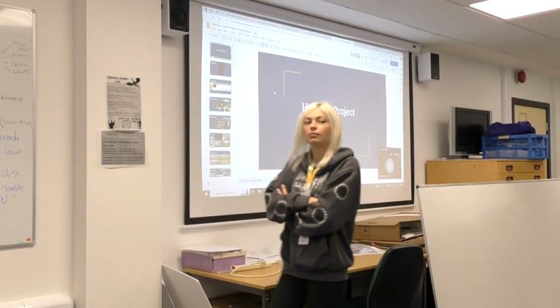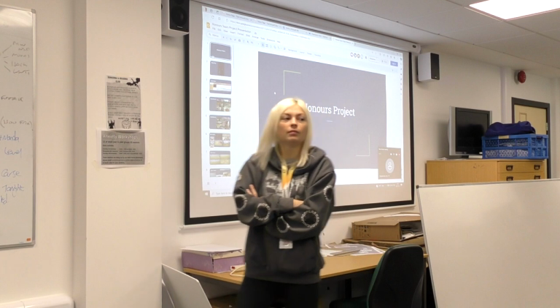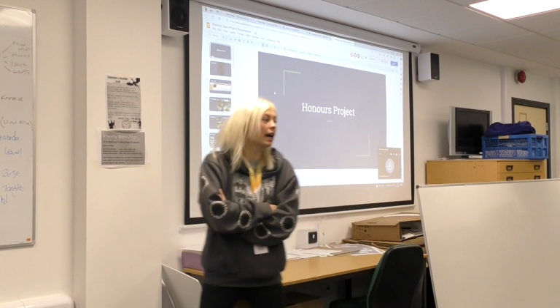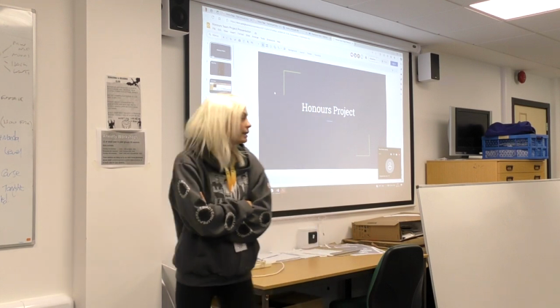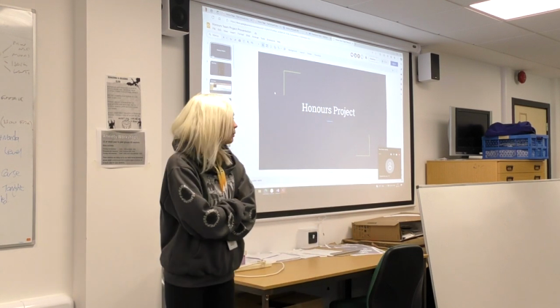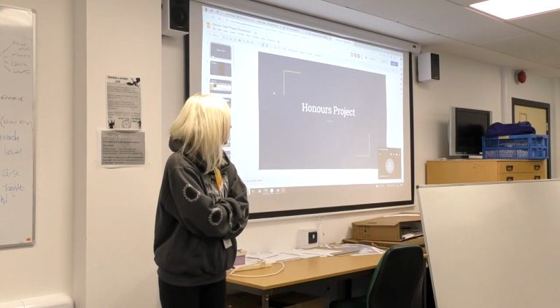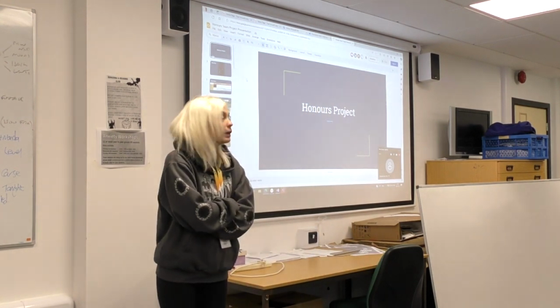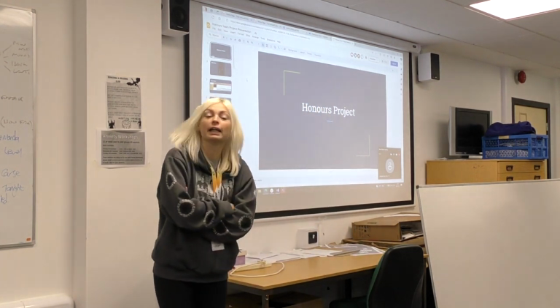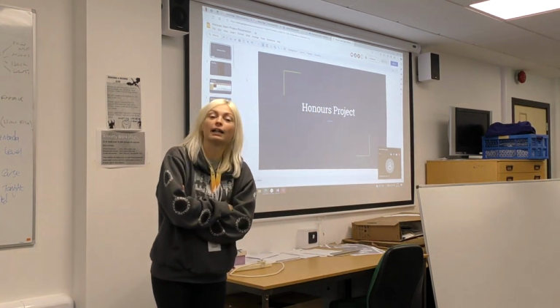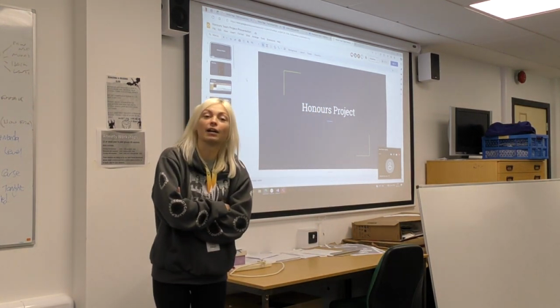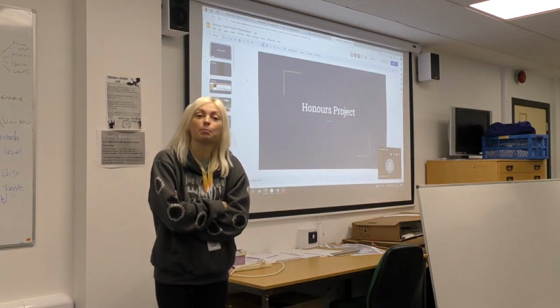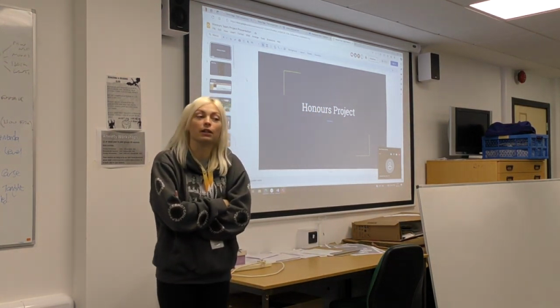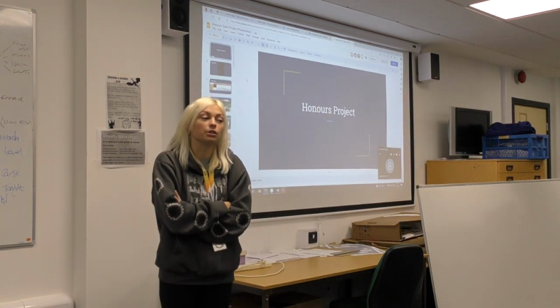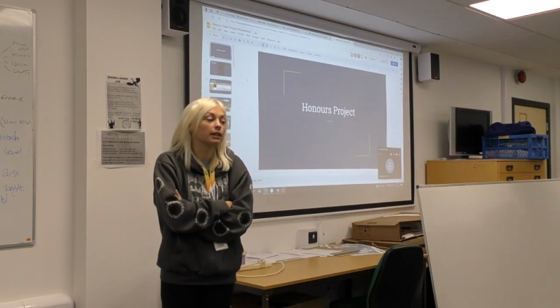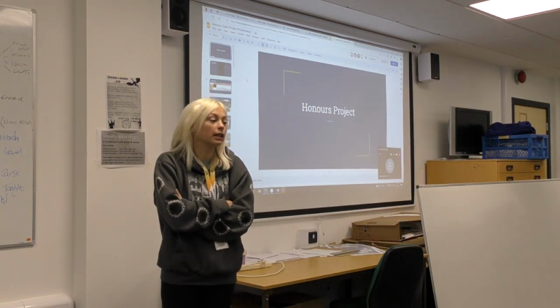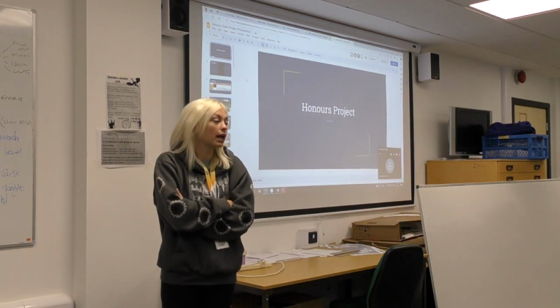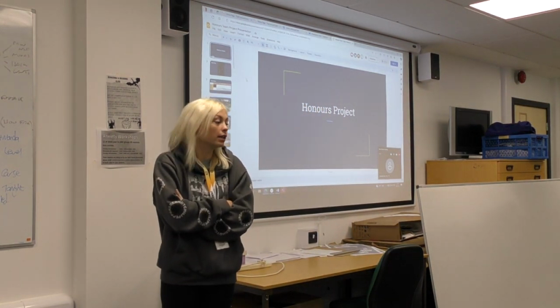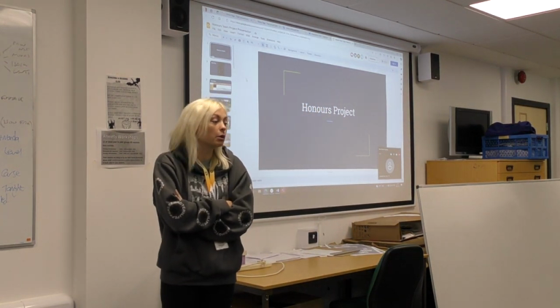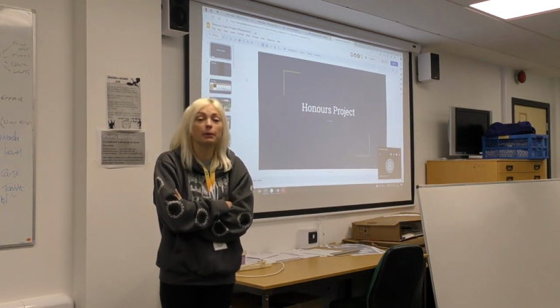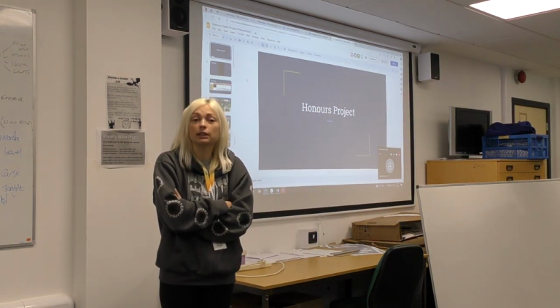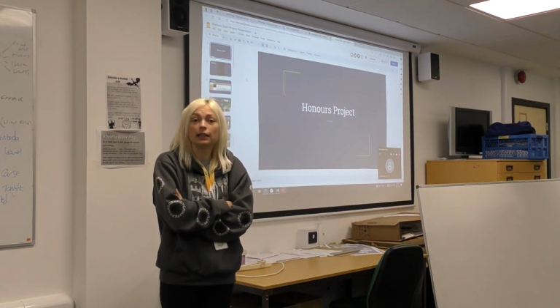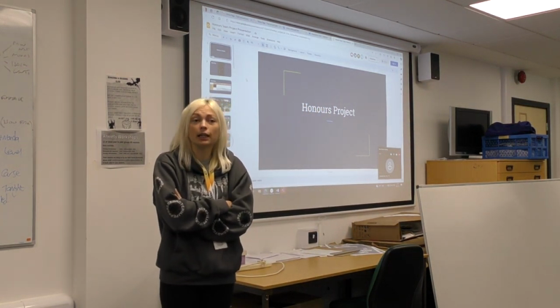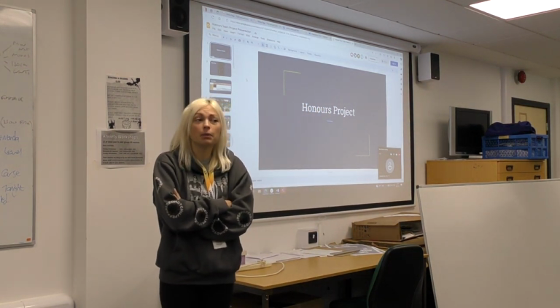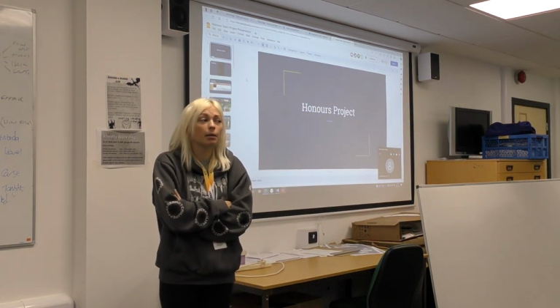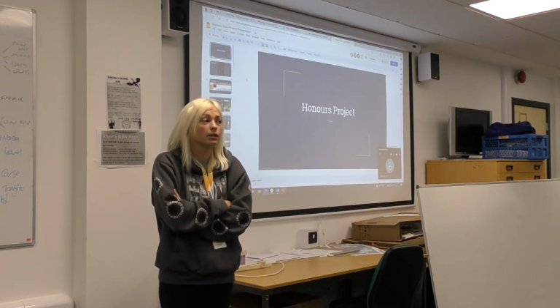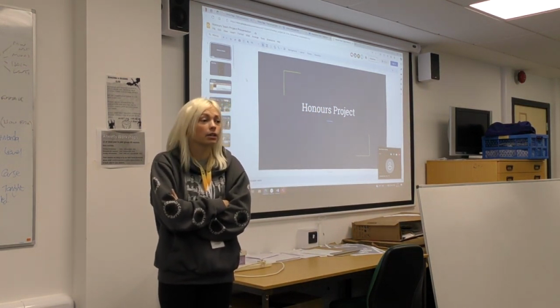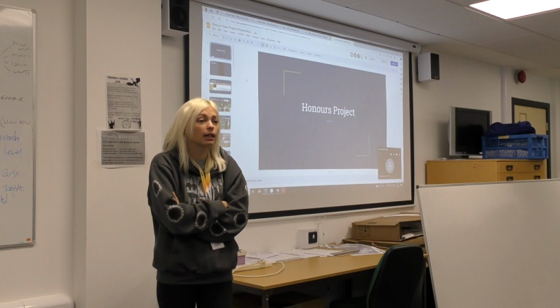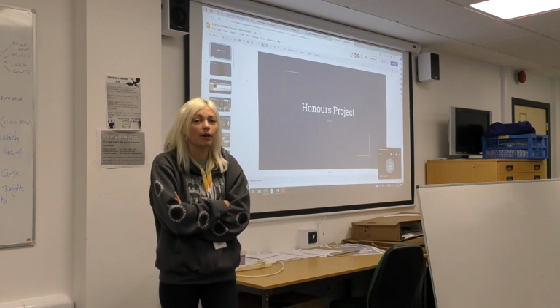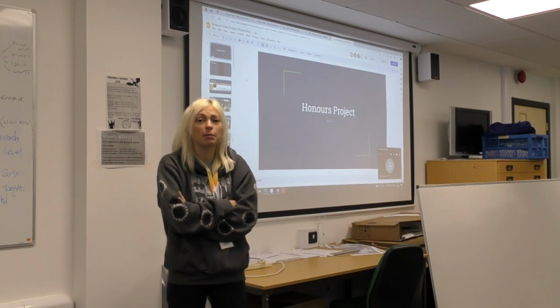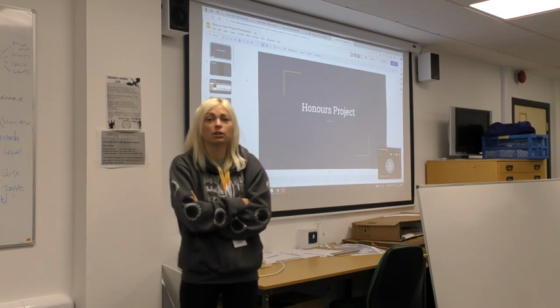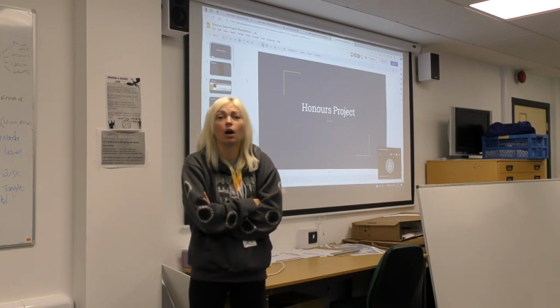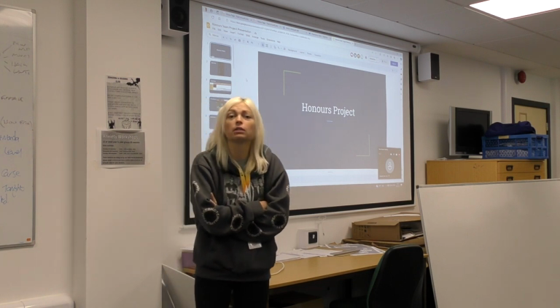I'm Chloe and I've been doing the world building team, basically environmental arts.